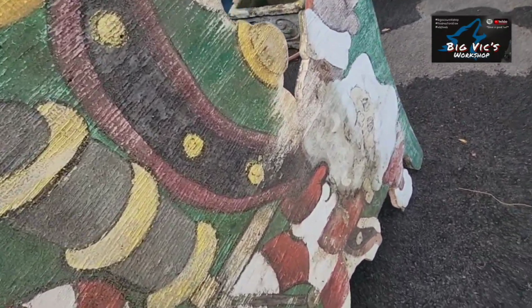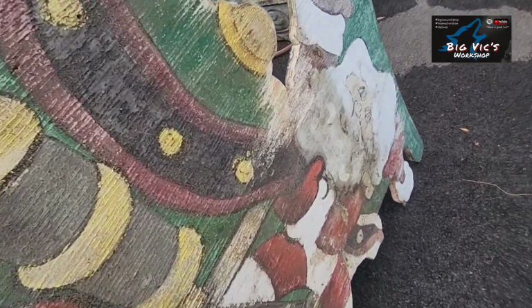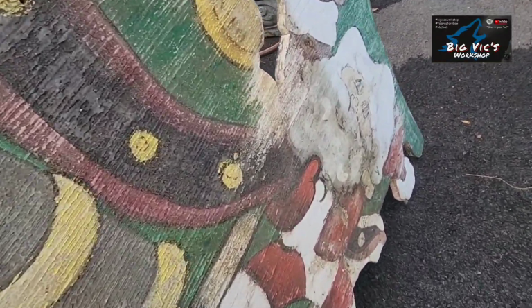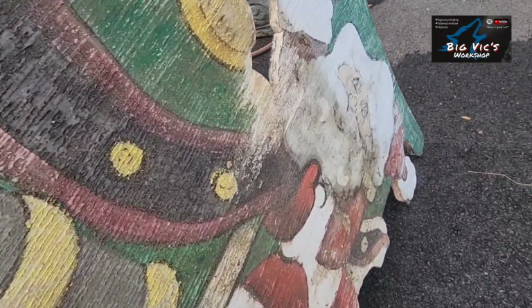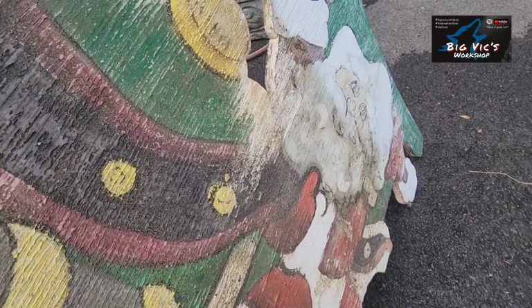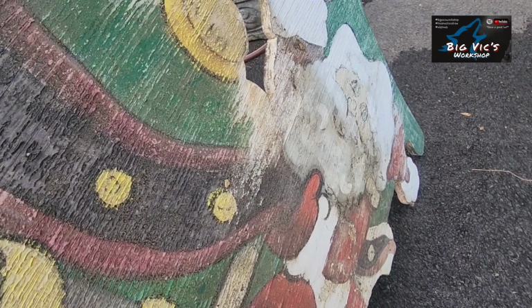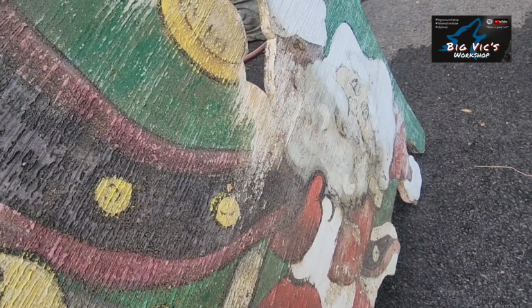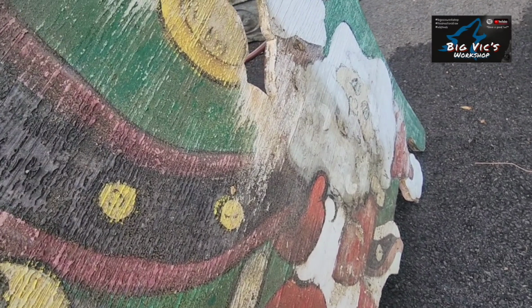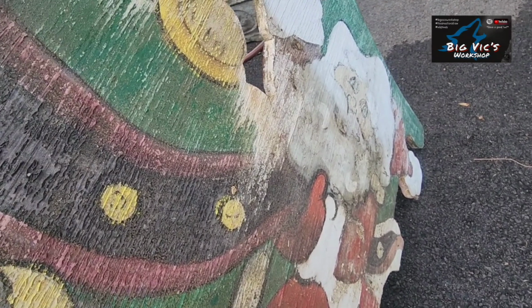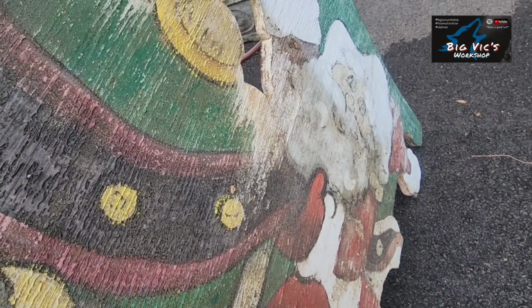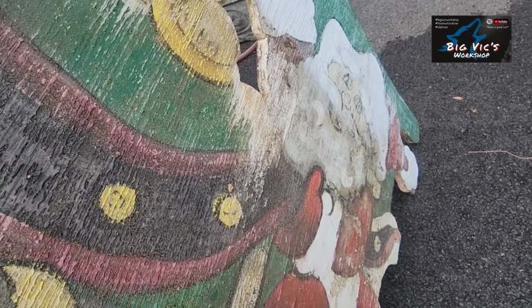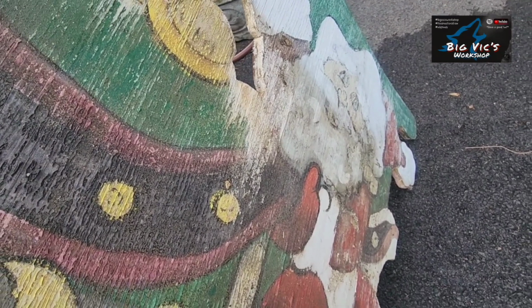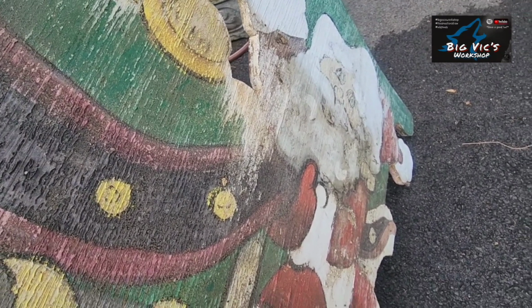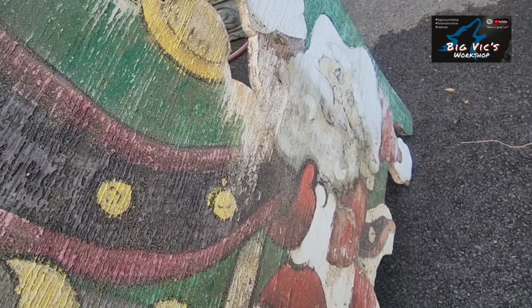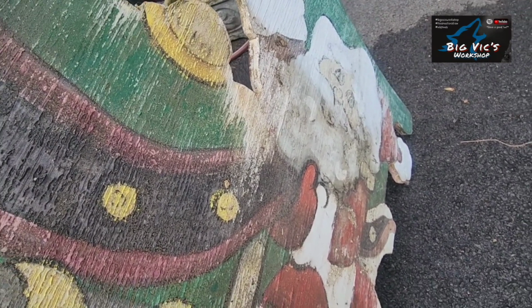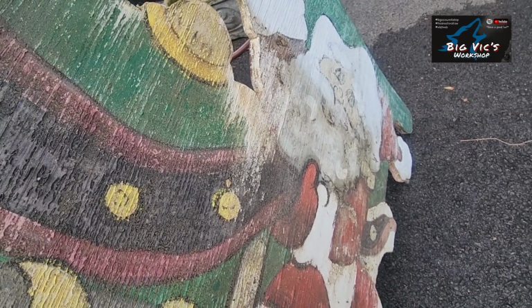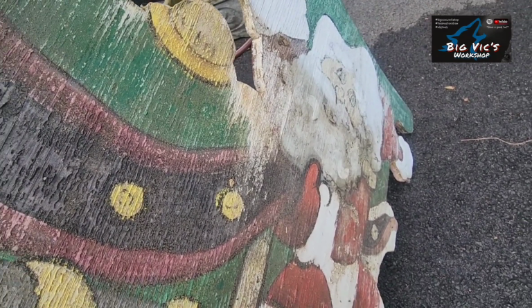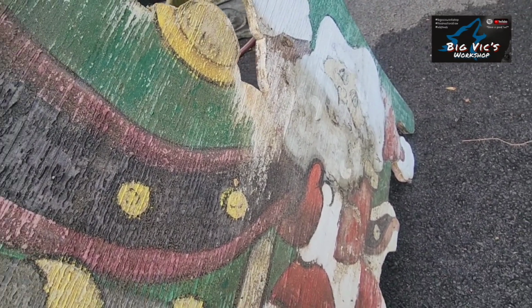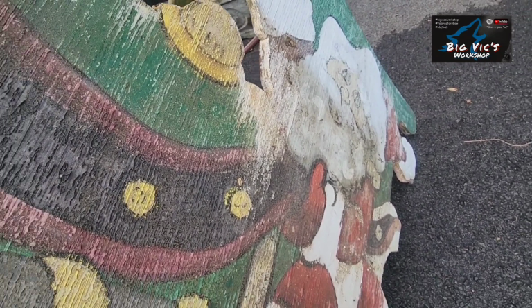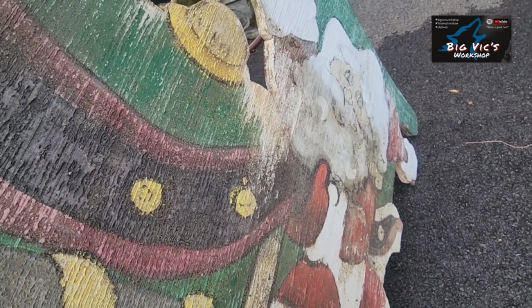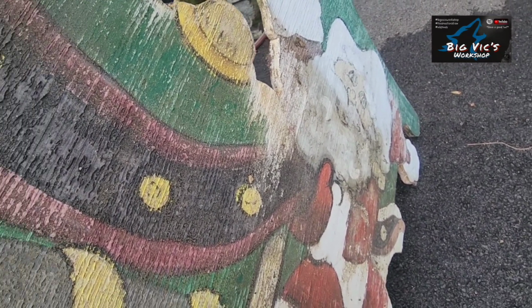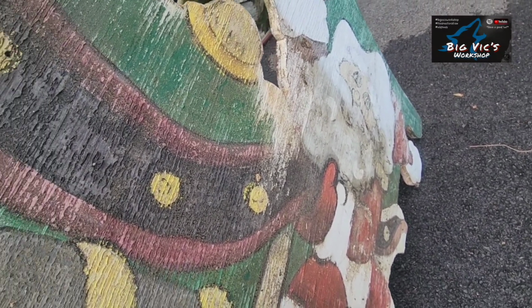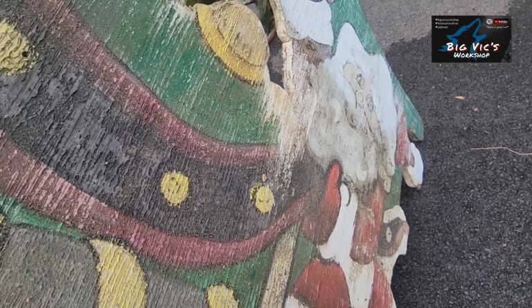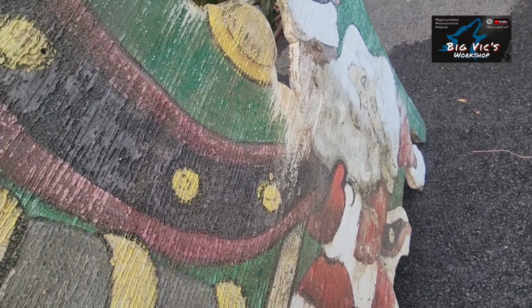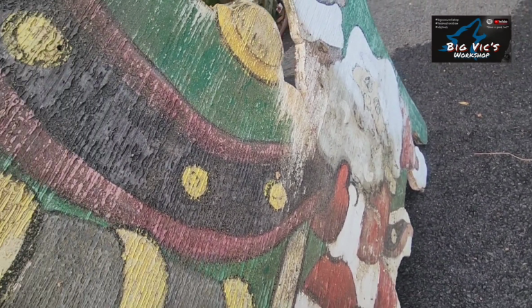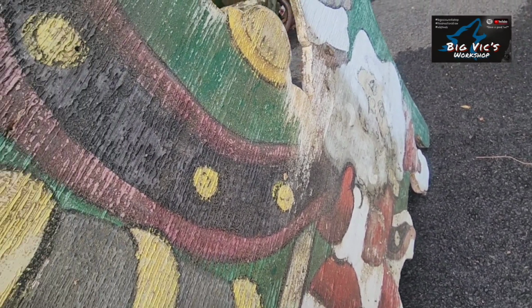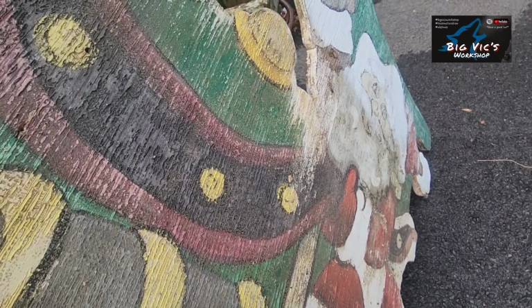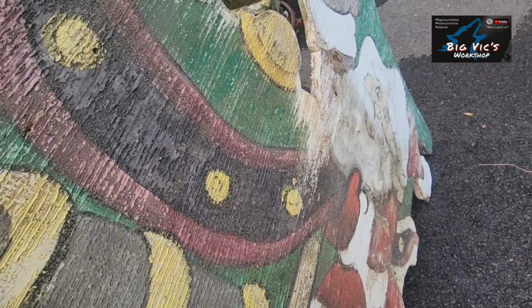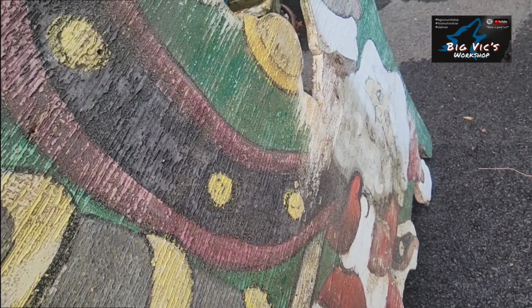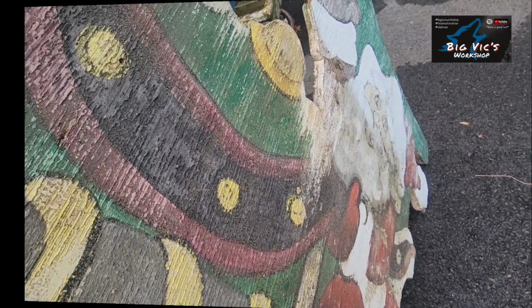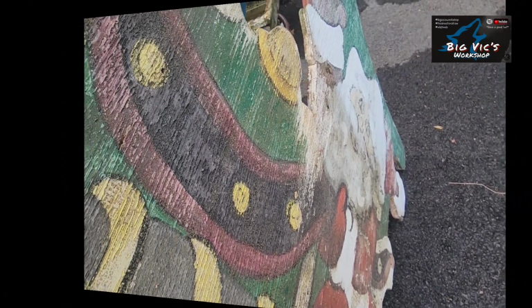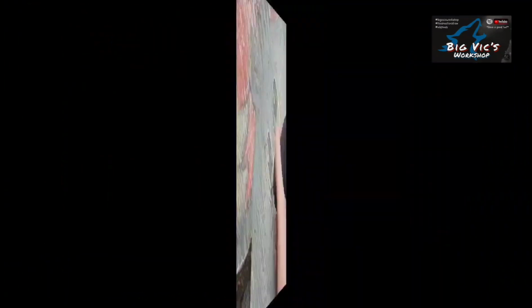Santa's in pretty bad shape, so it'll probably take a lot of work for him. We'll get back to it.